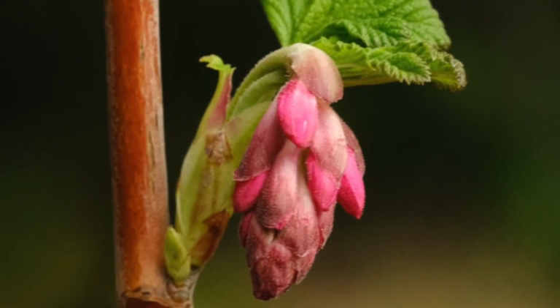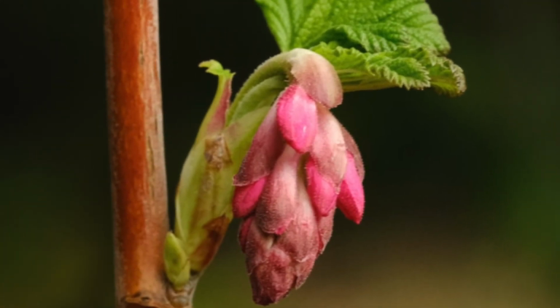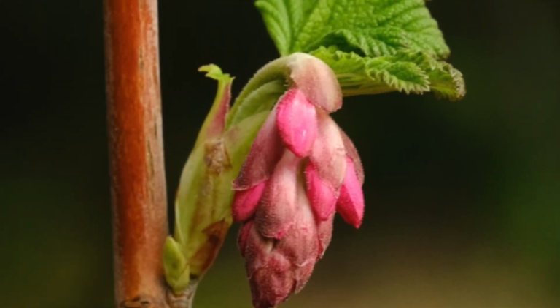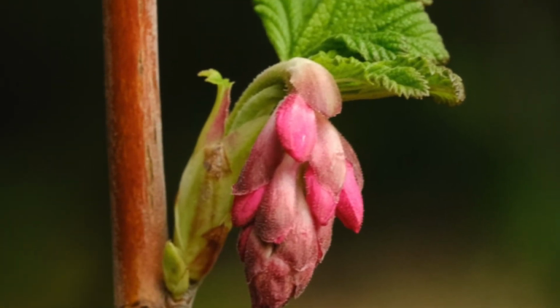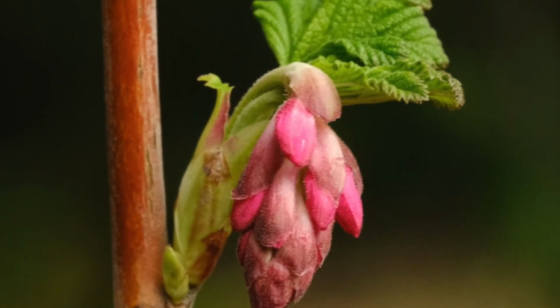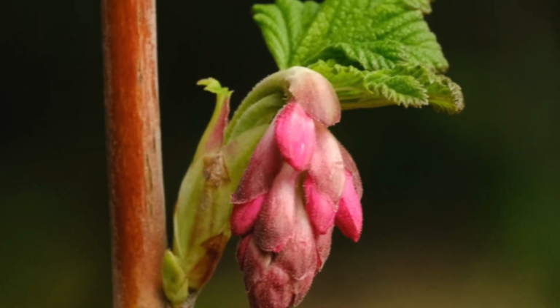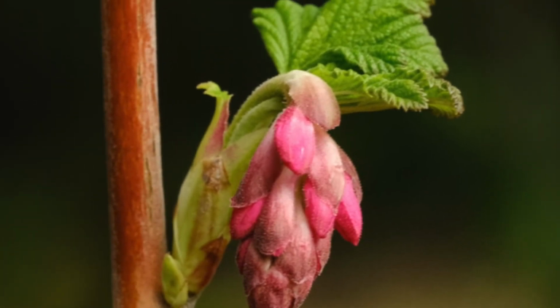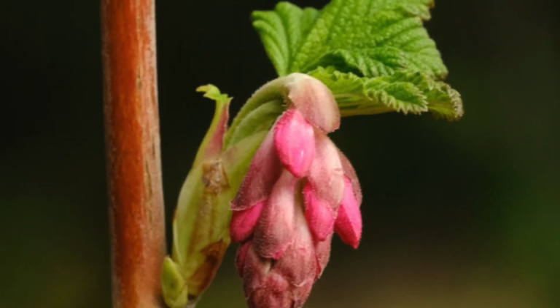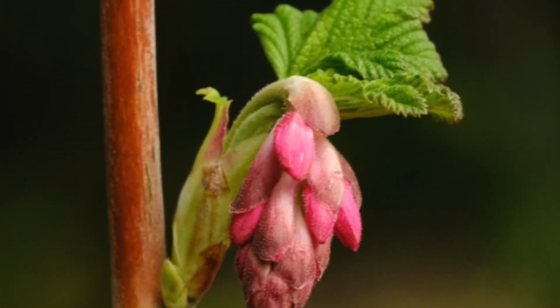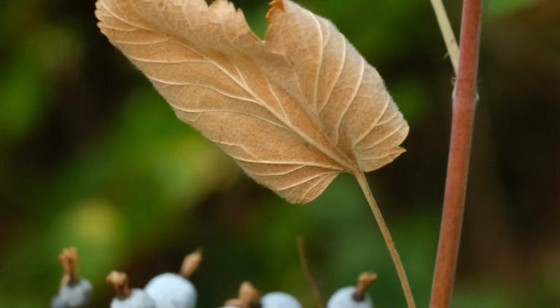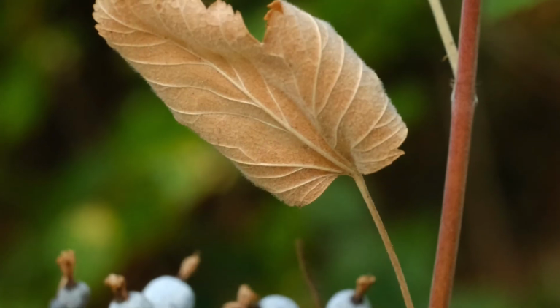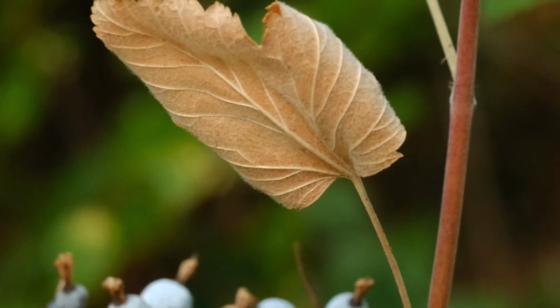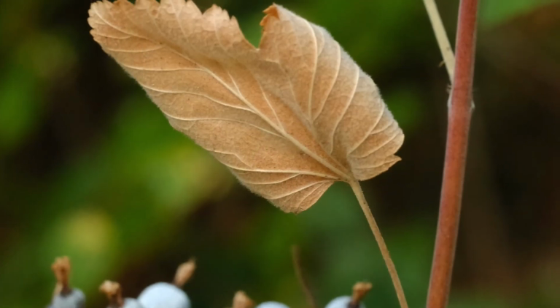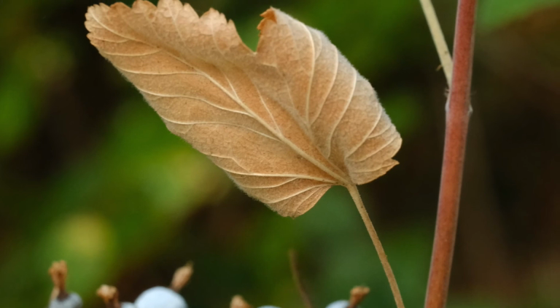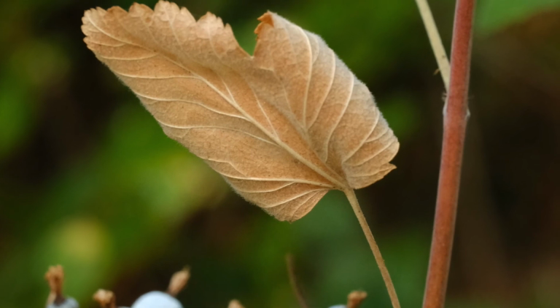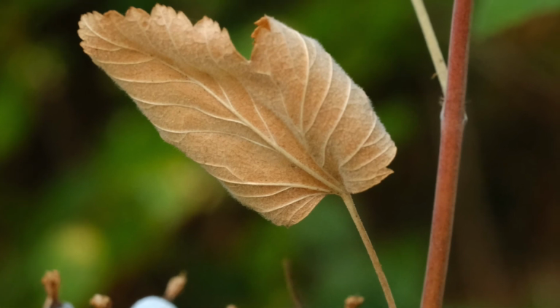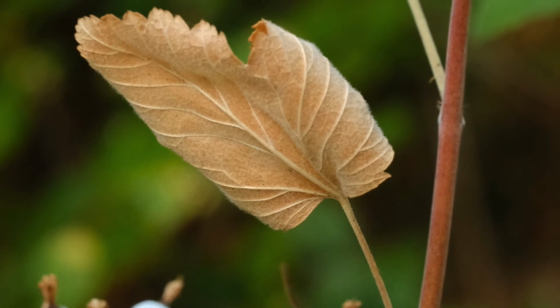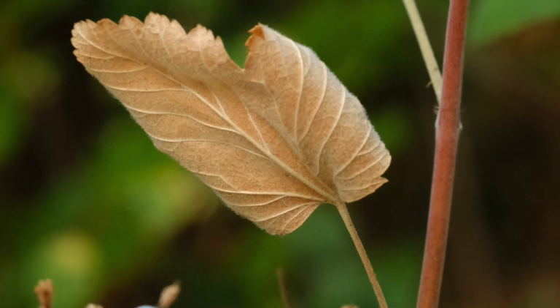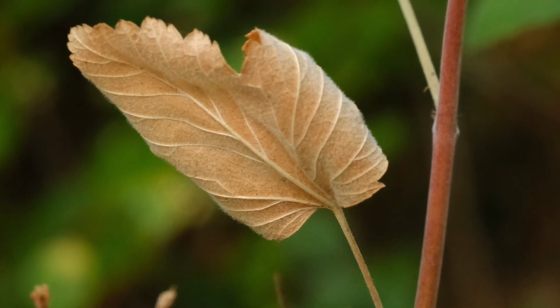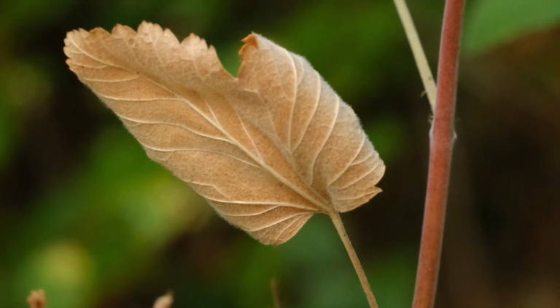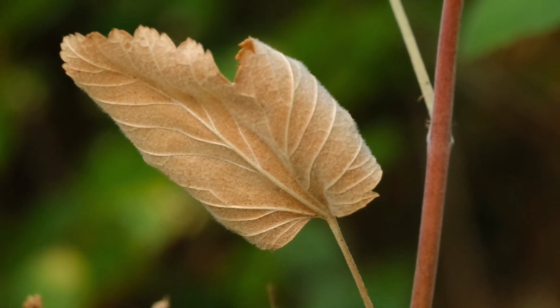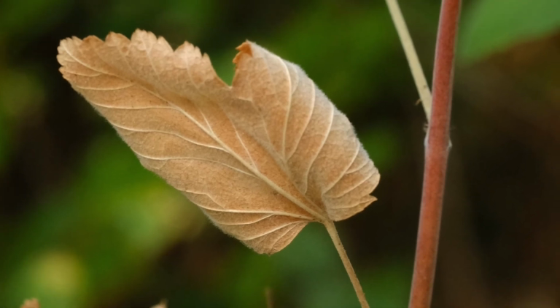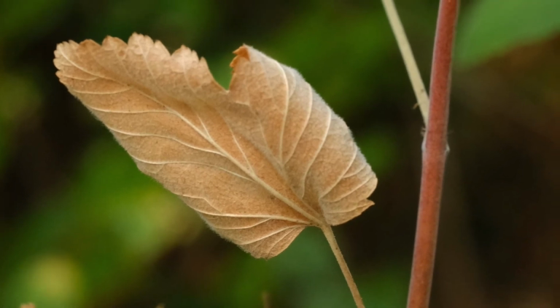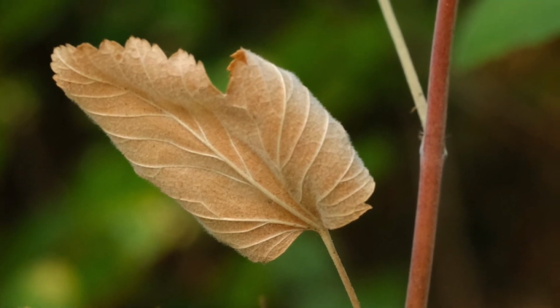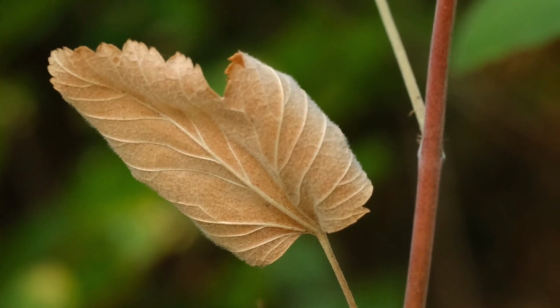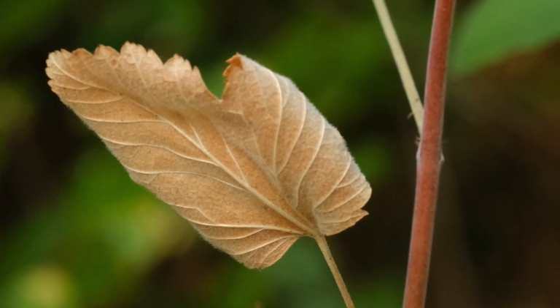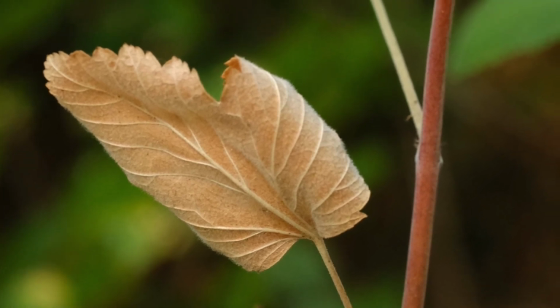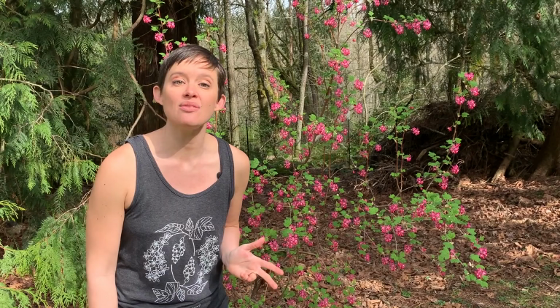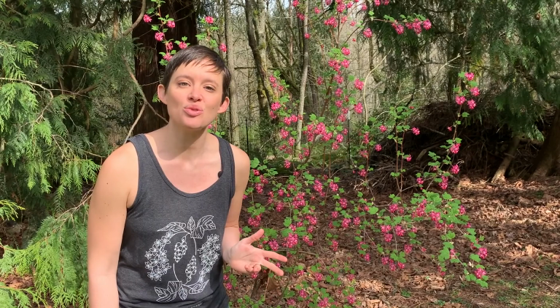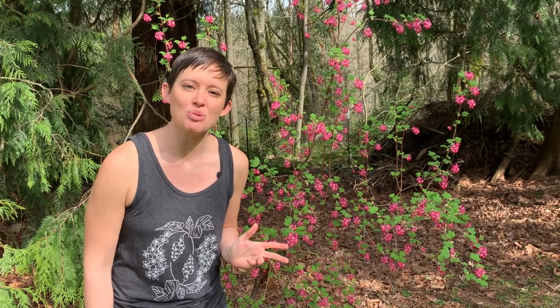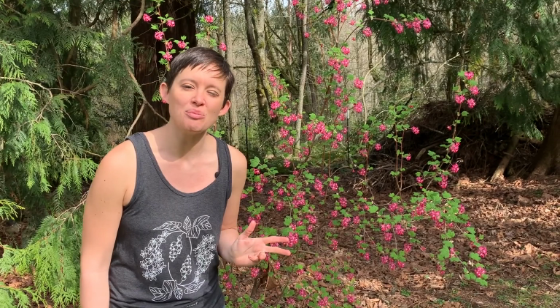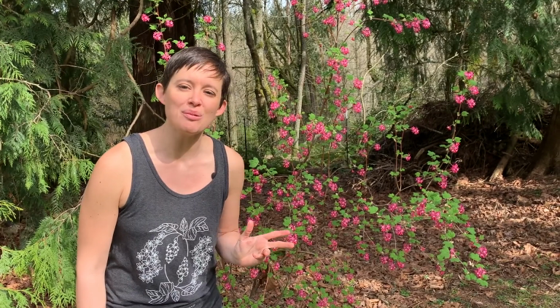The stems are reddish, they grow erect, and they're unarmed. They provide nesting habitat for songbirds and cover for small mammals.